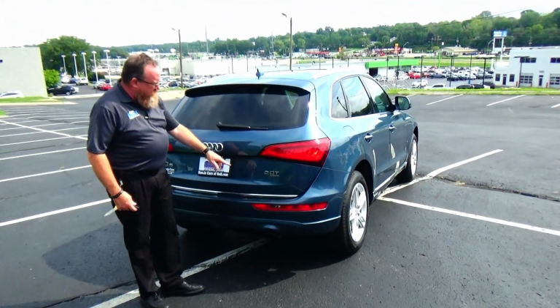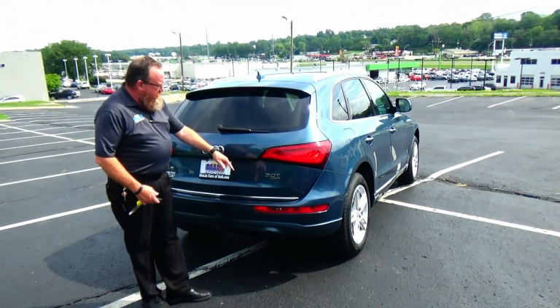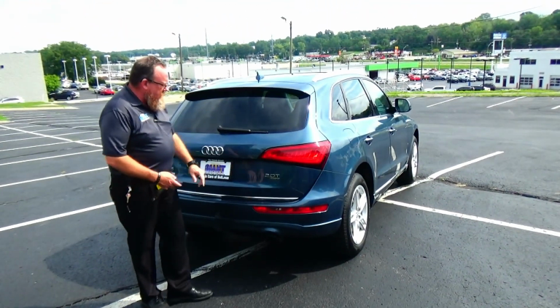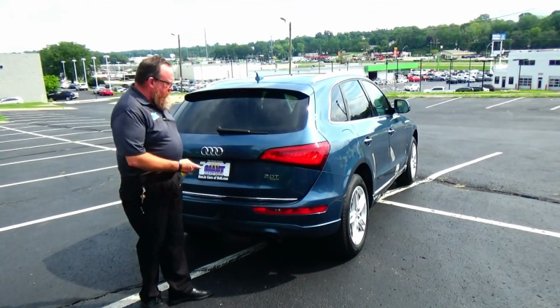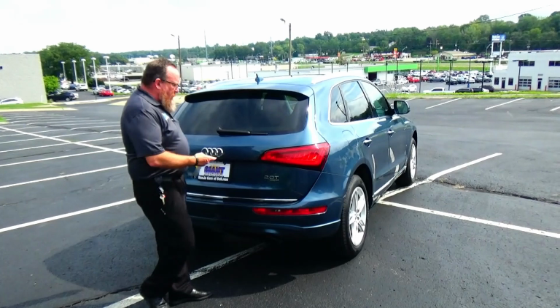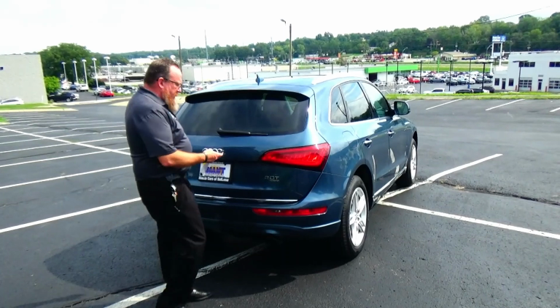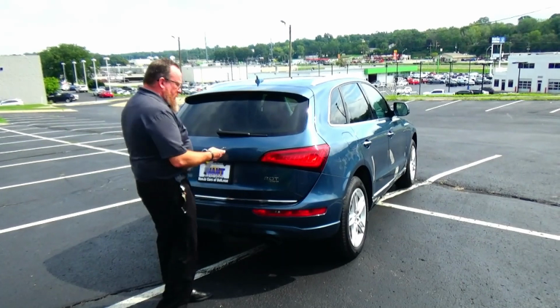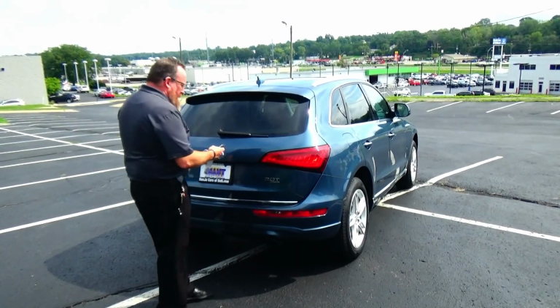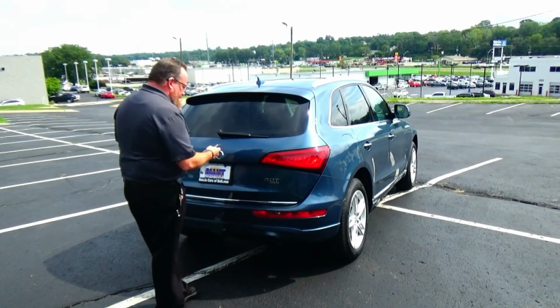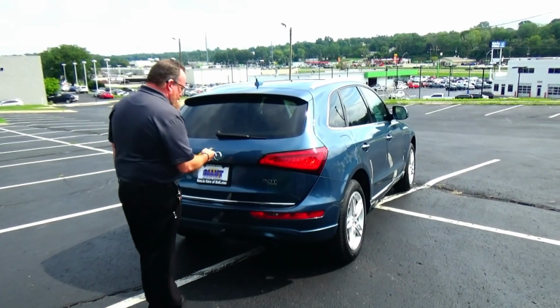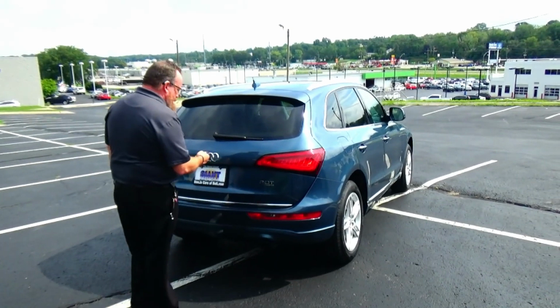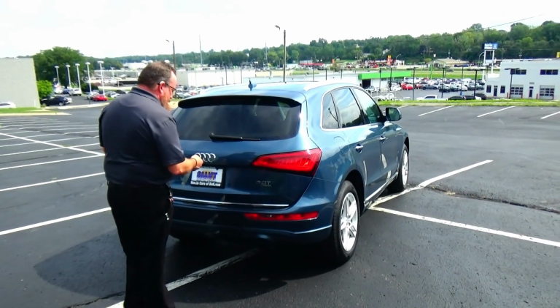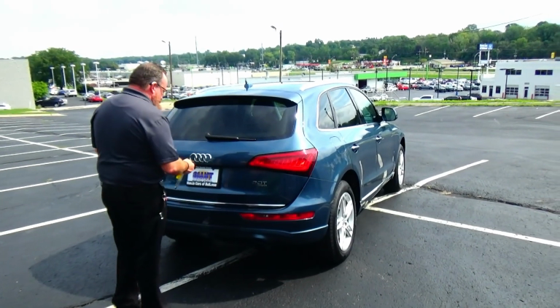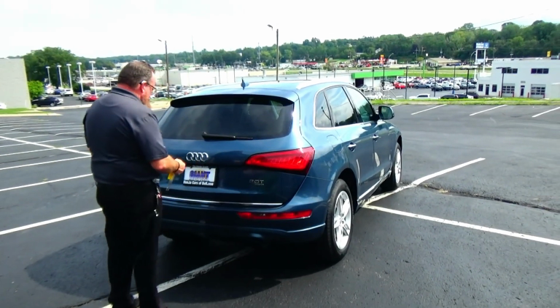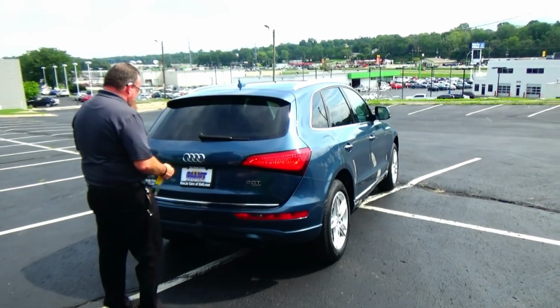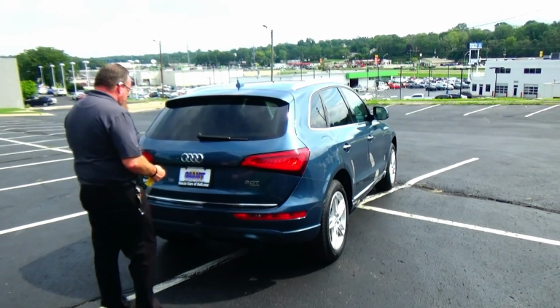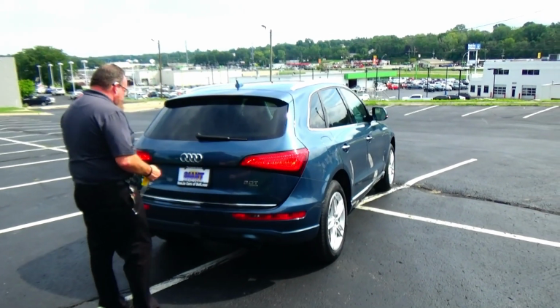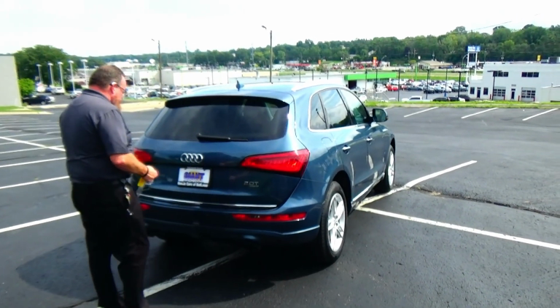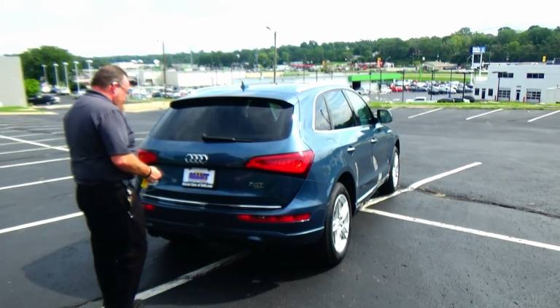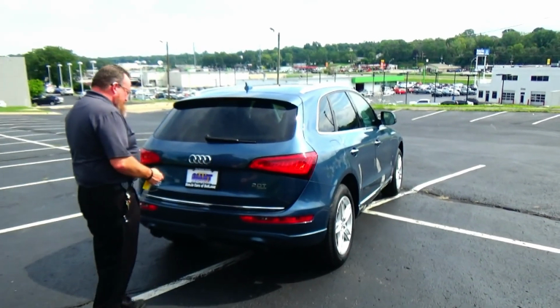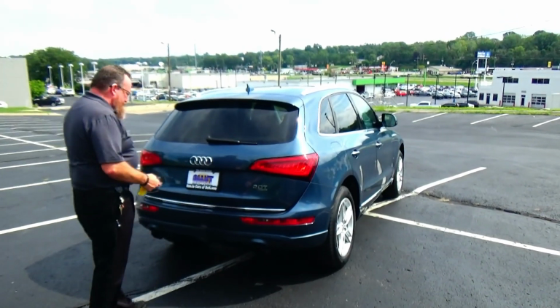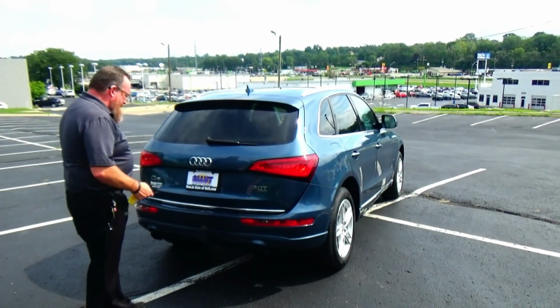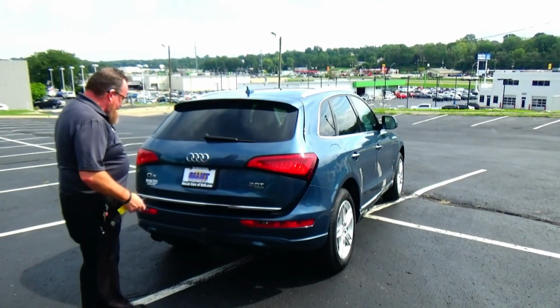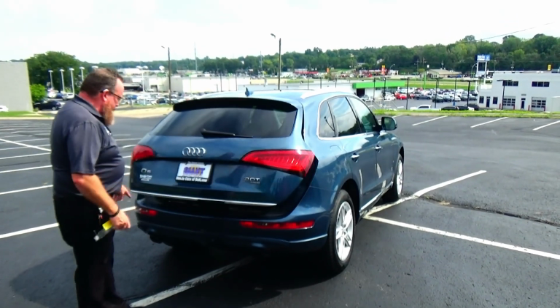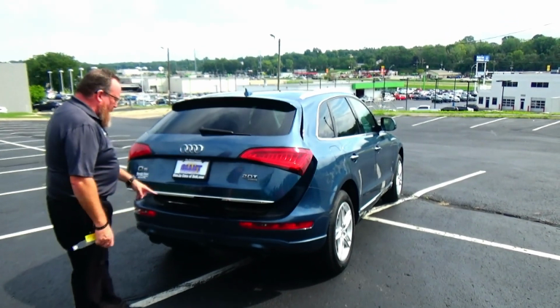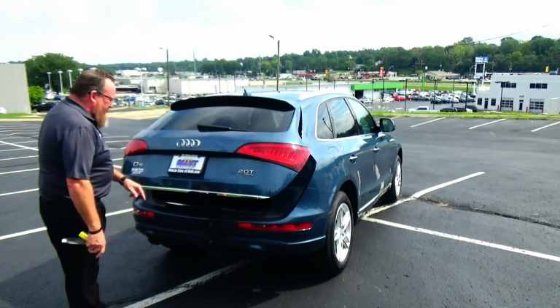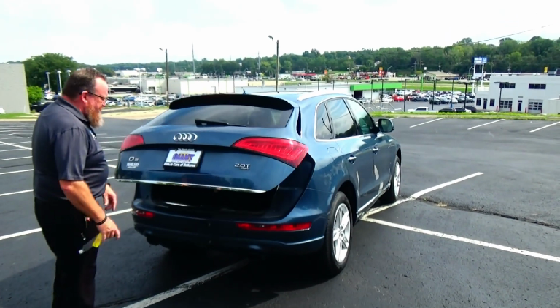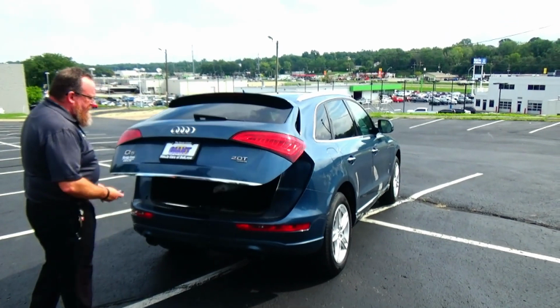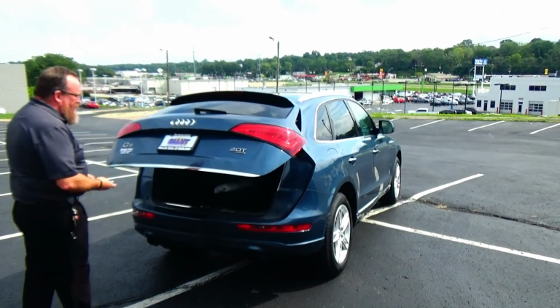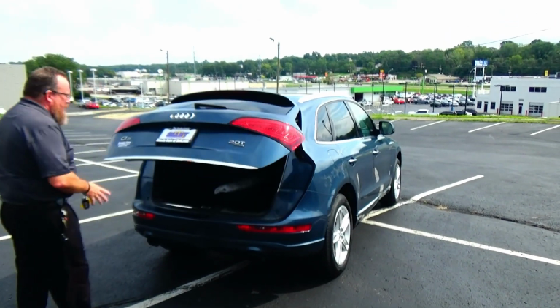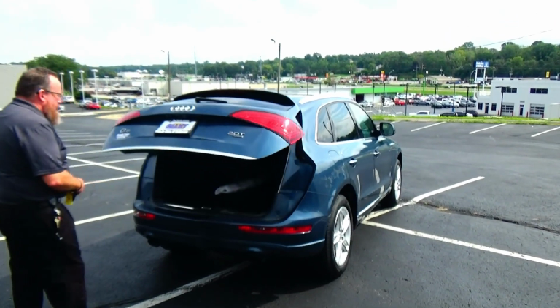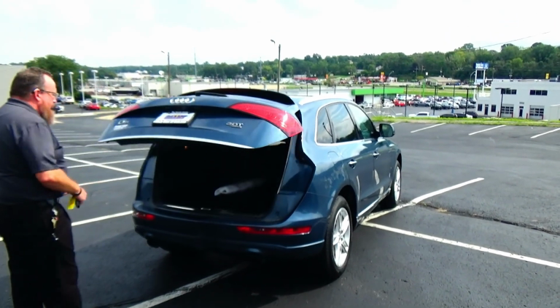It's a 2.0 quattro with lots of room in the back, and it's got parking sensors front and back.